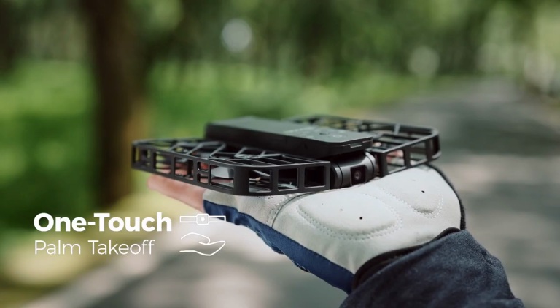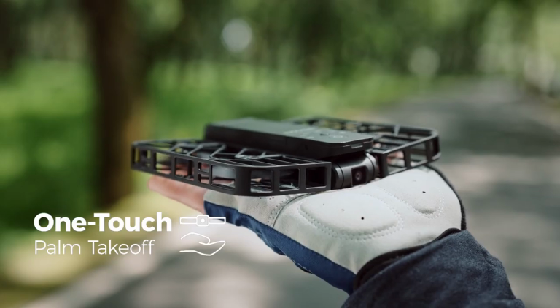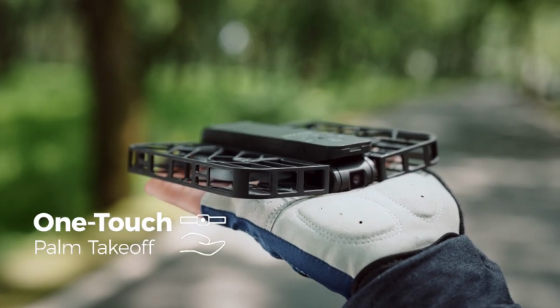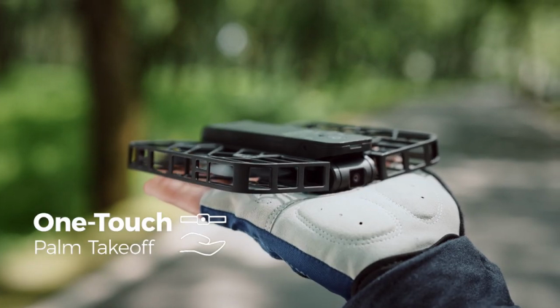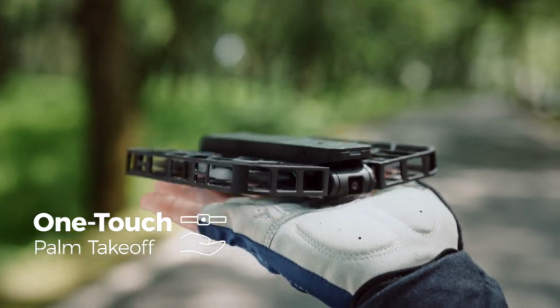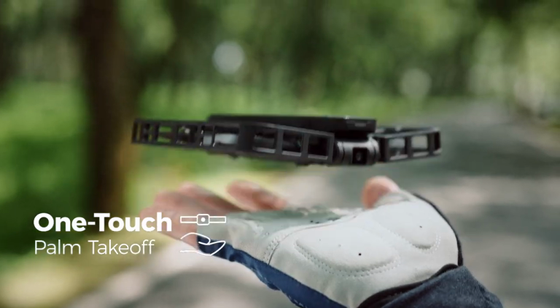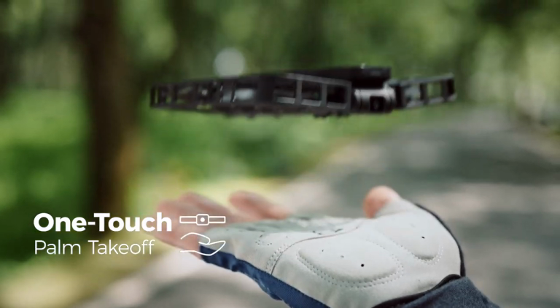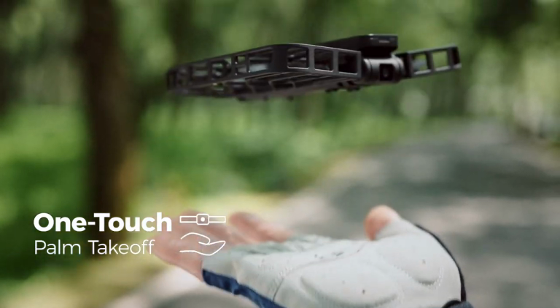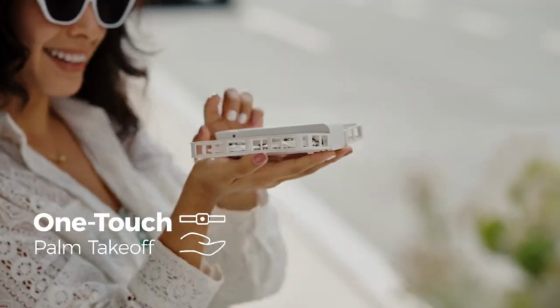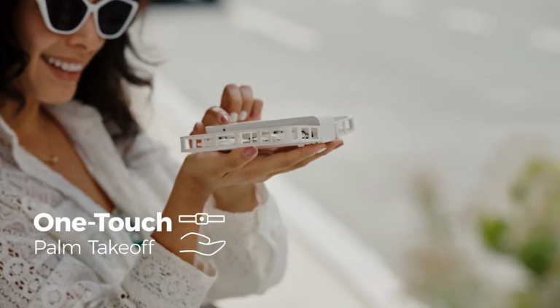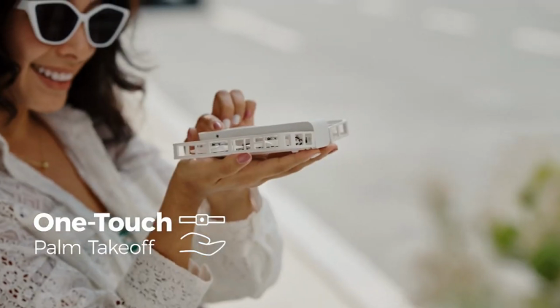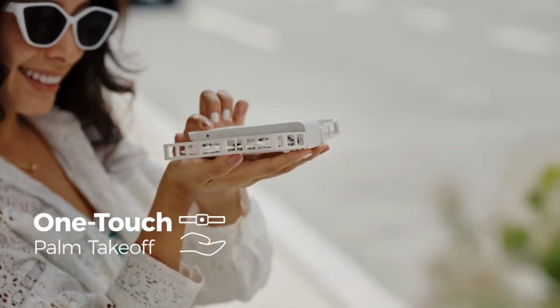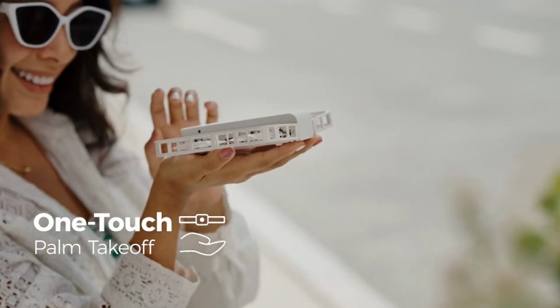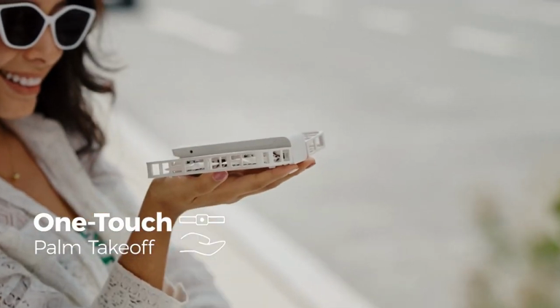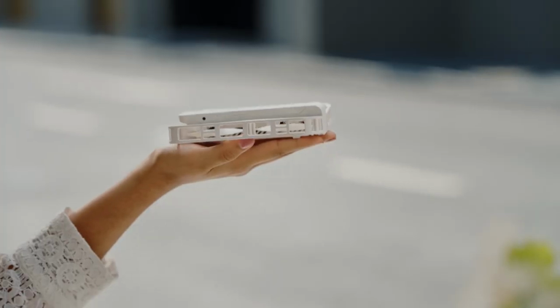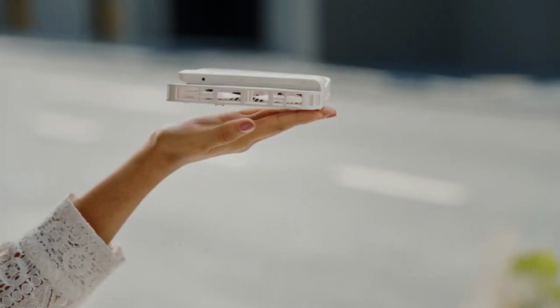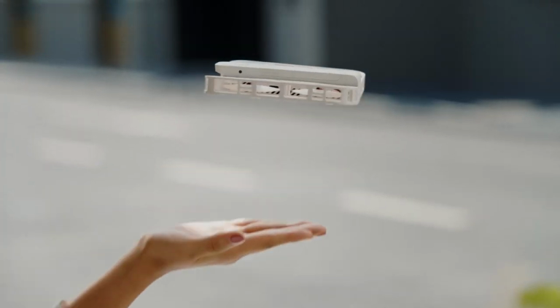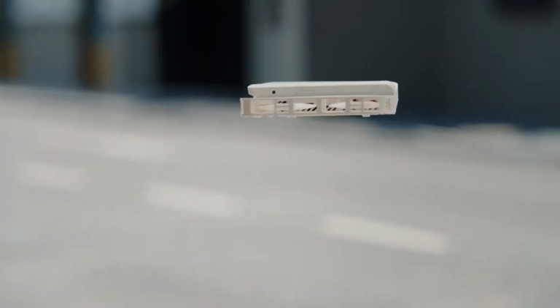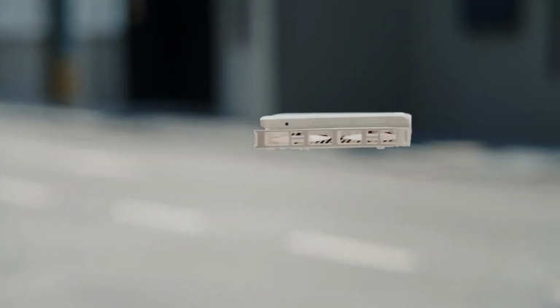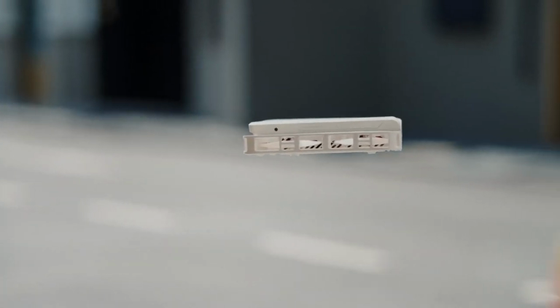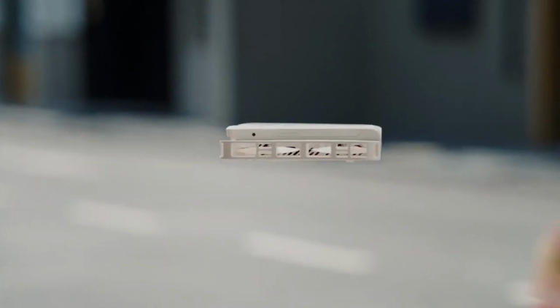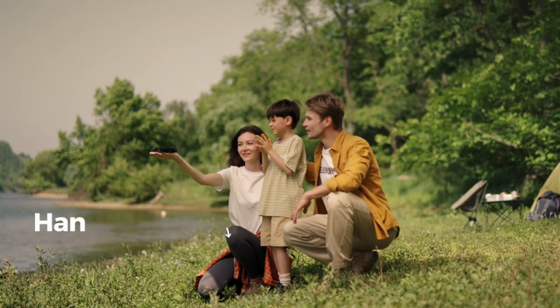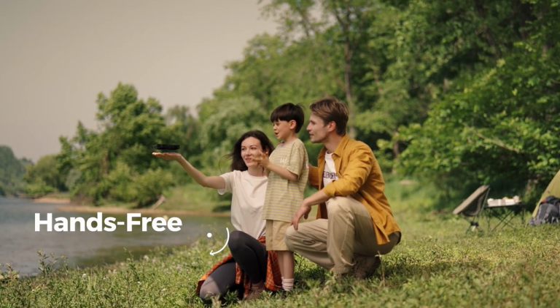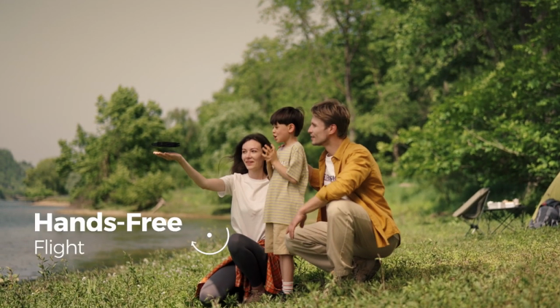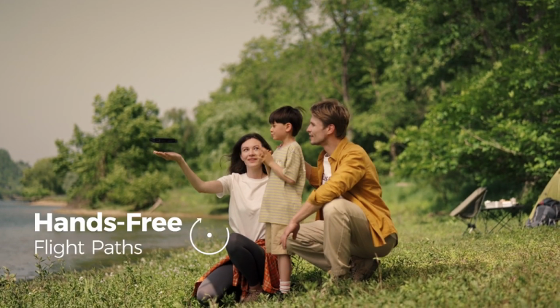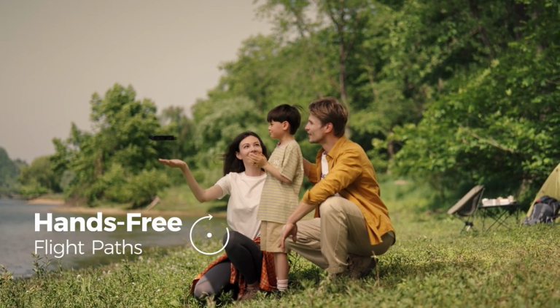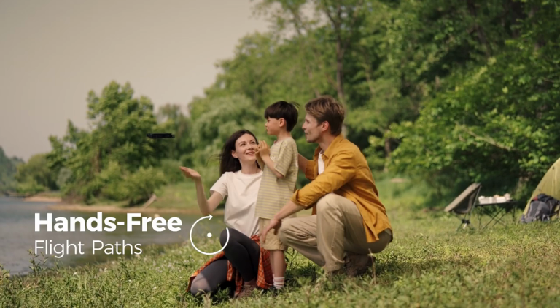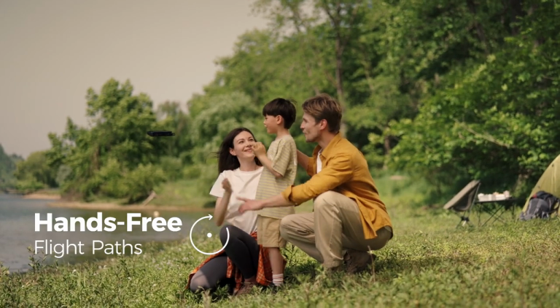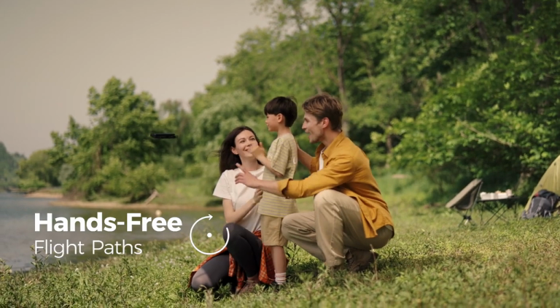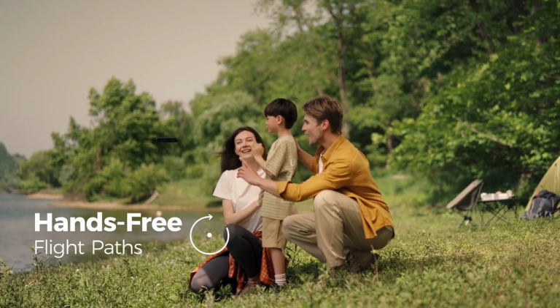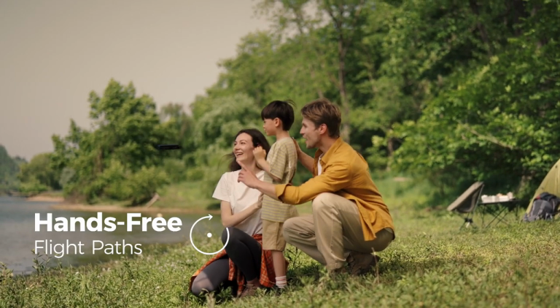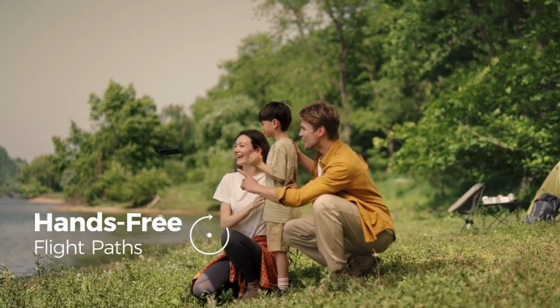Three-second palm takeoff. Soar to new heights with the Hover X1. Unlock cinematic shots with the press of a button.